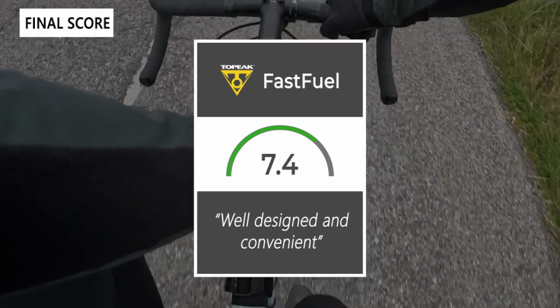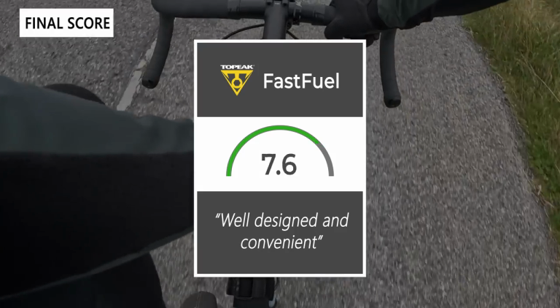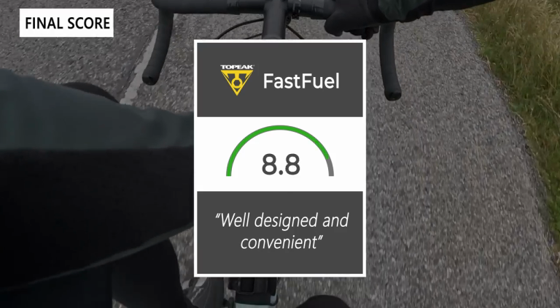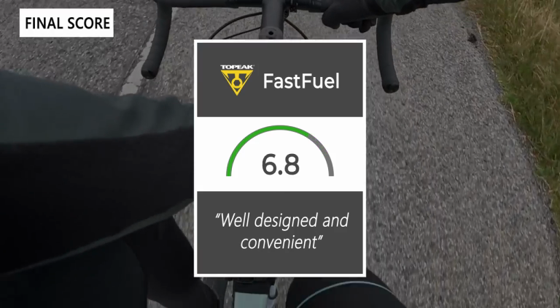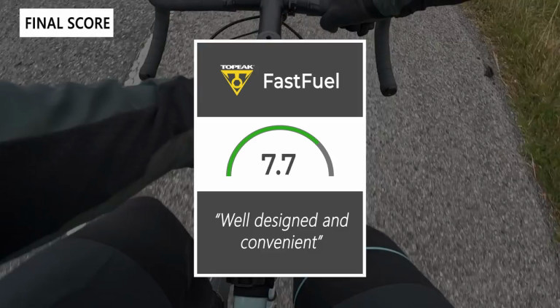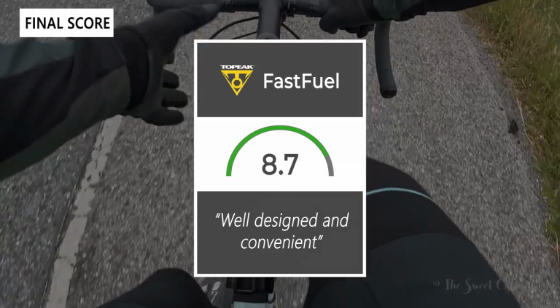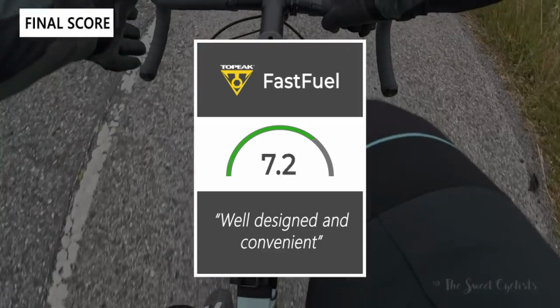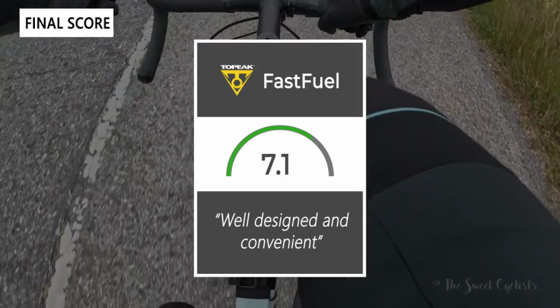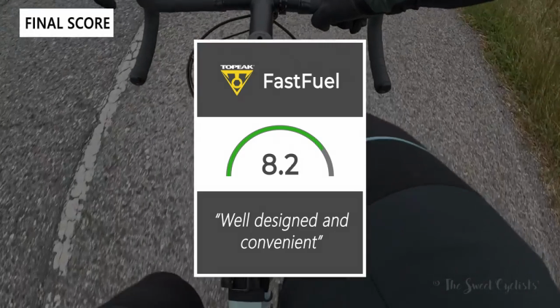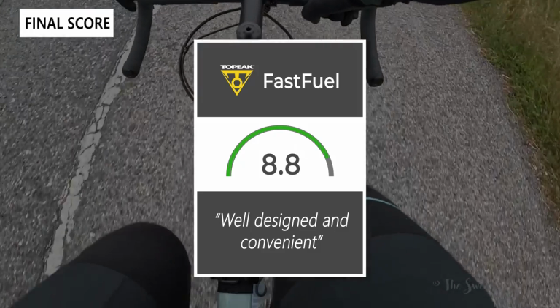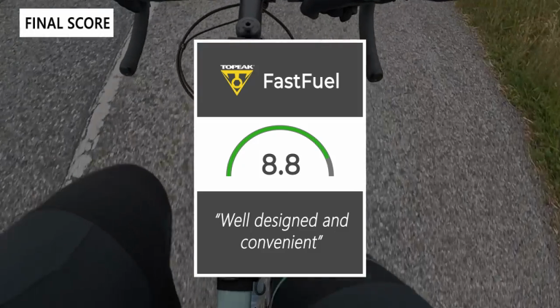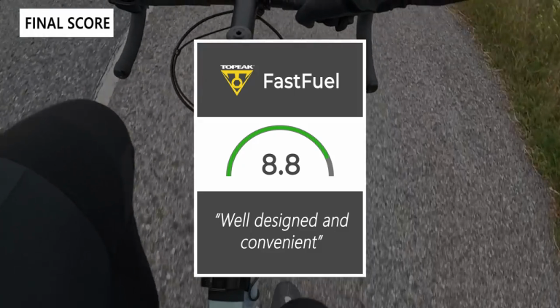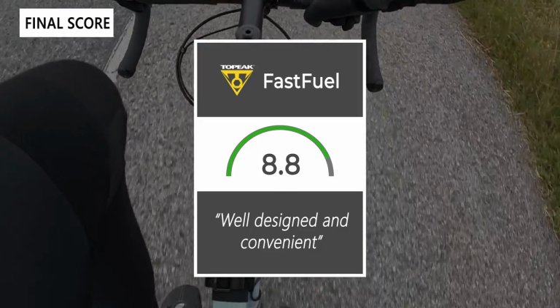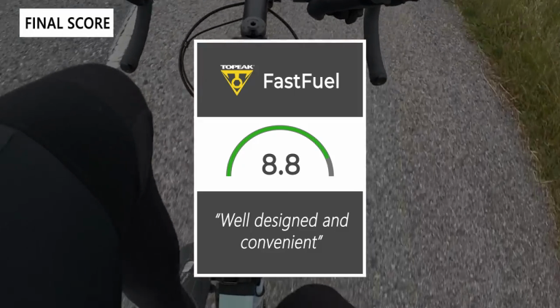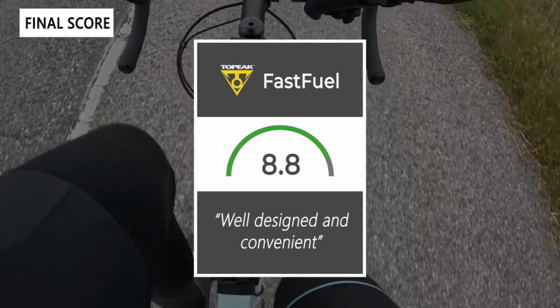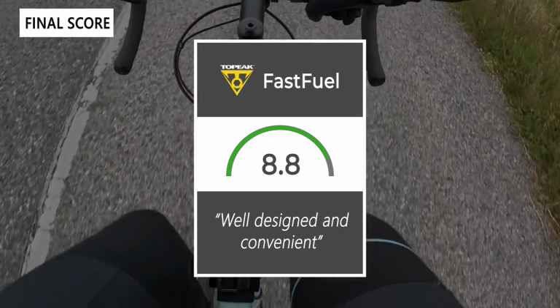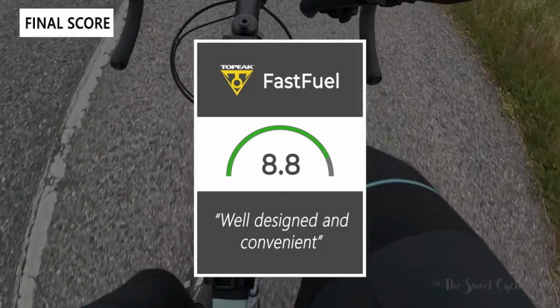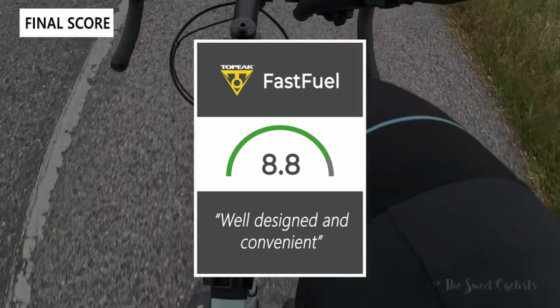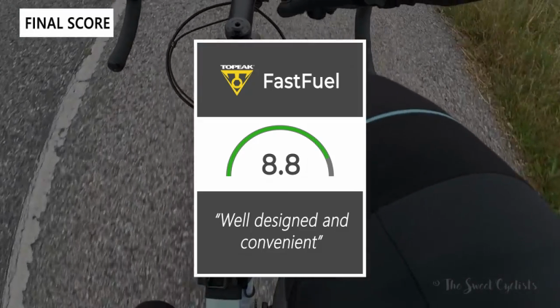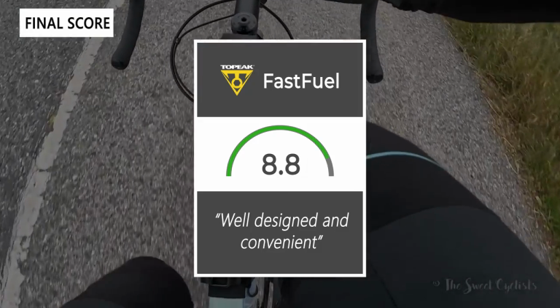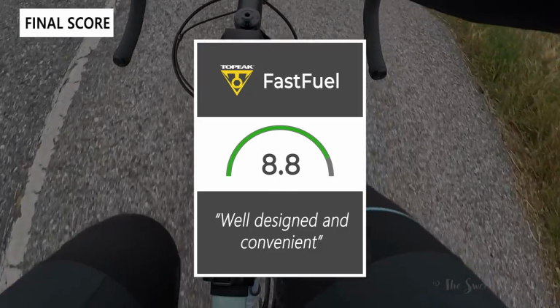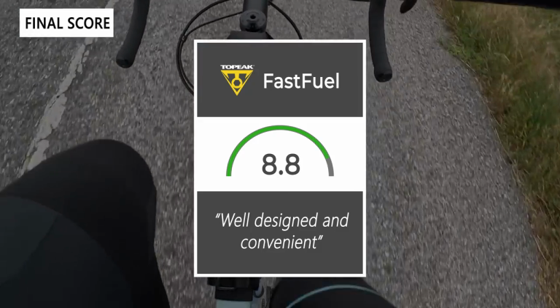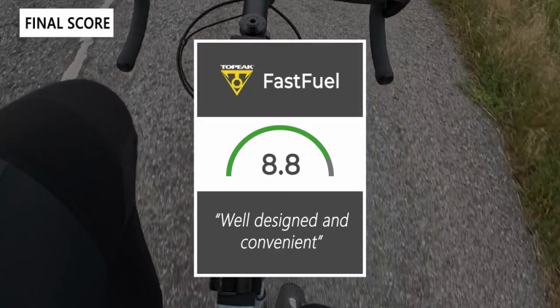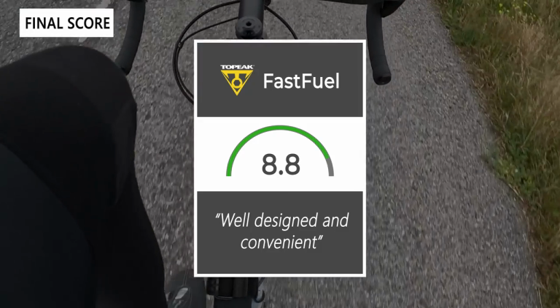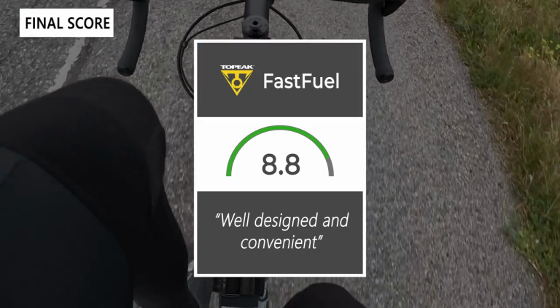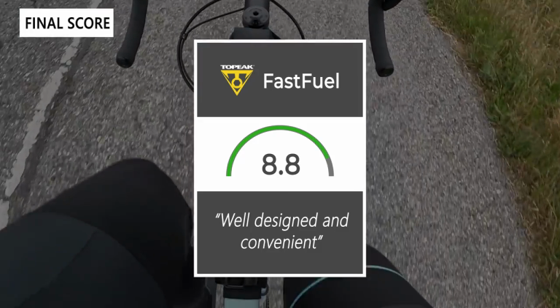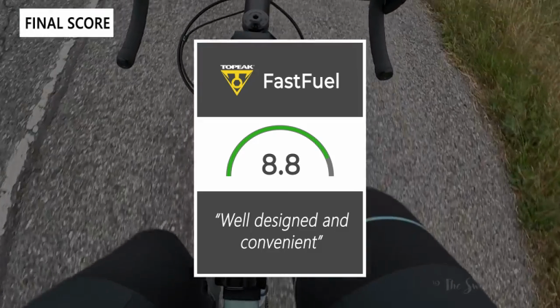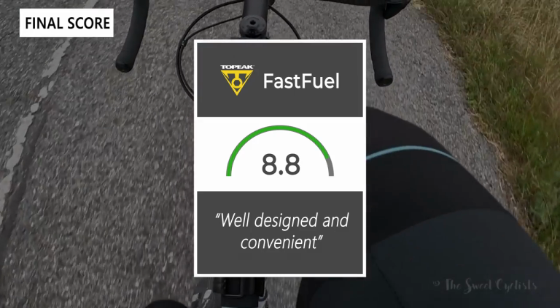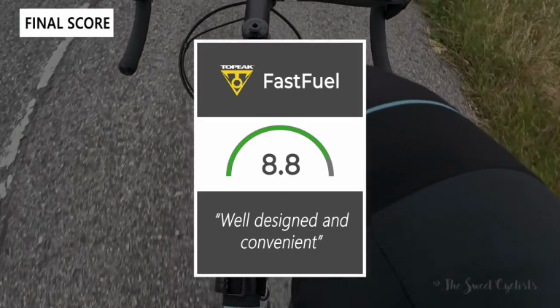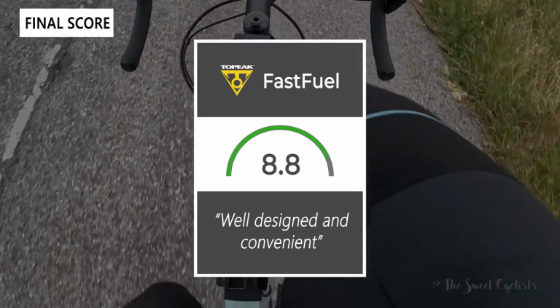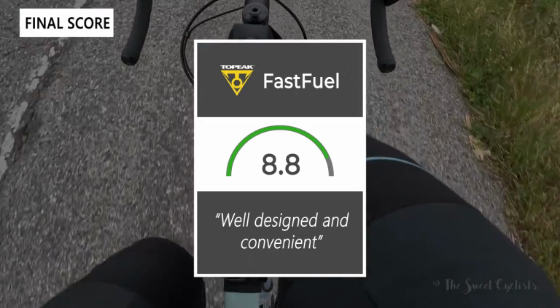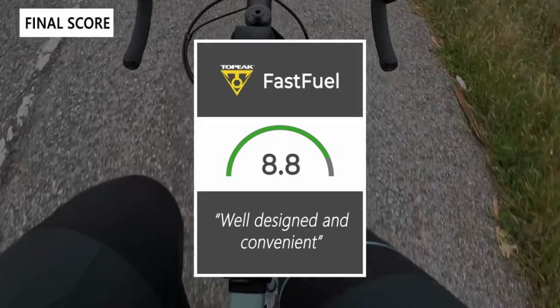Taking everything into account, I'd give the bag an 8.8 out of 10. It's a well-designed and convenient top tube bag that's great for long rides.